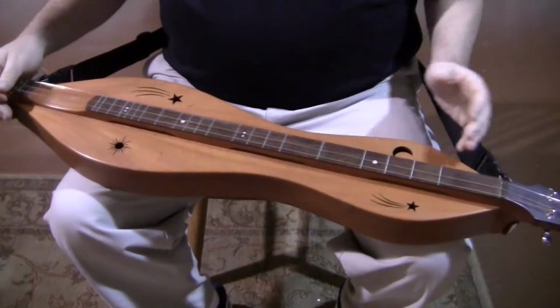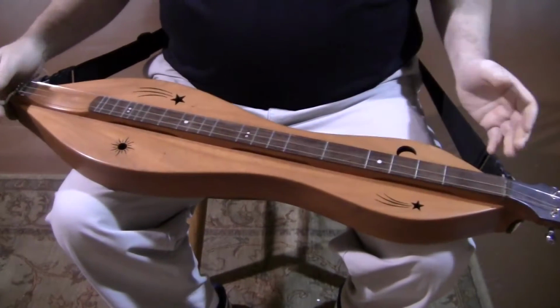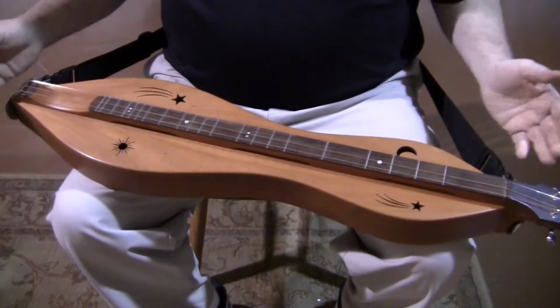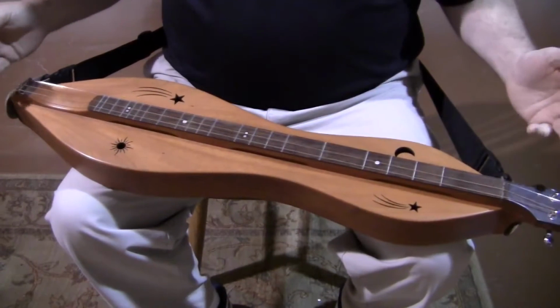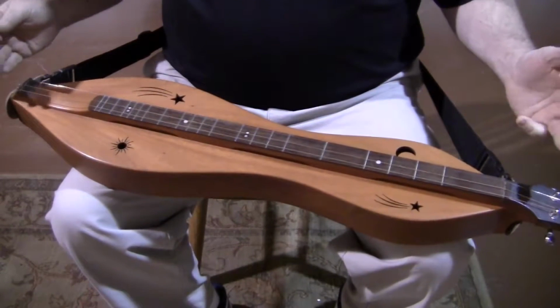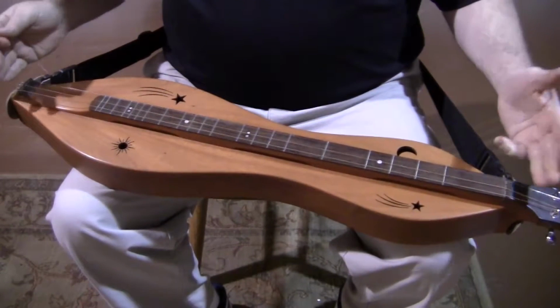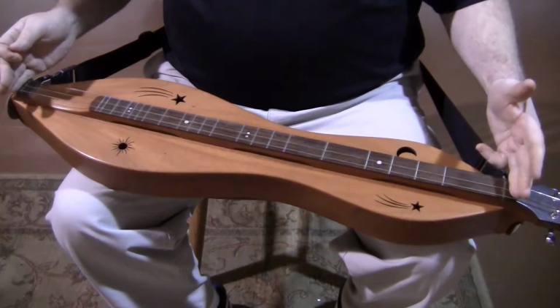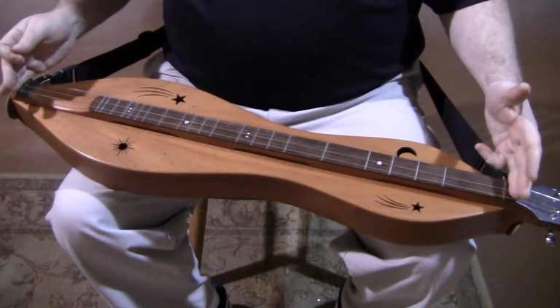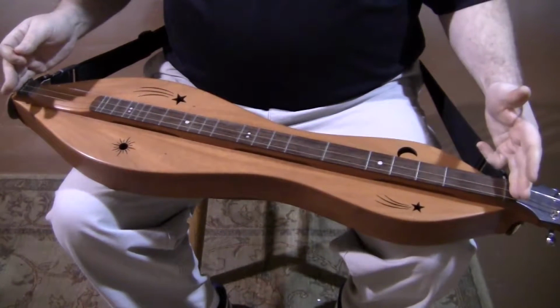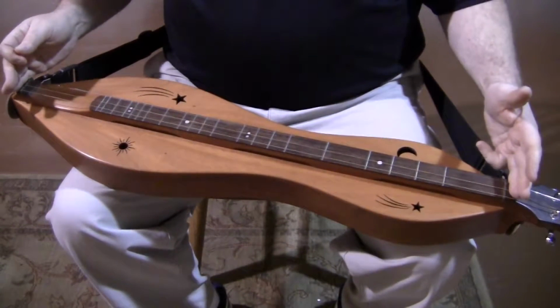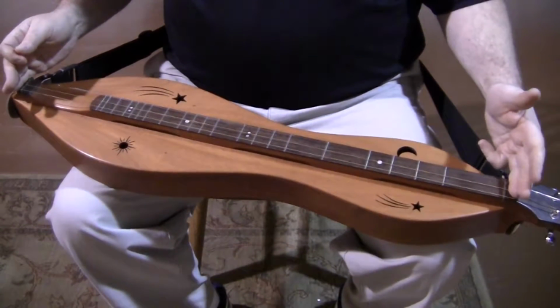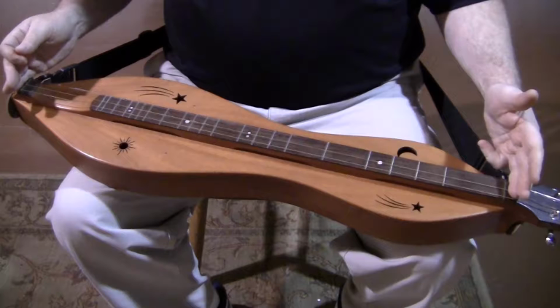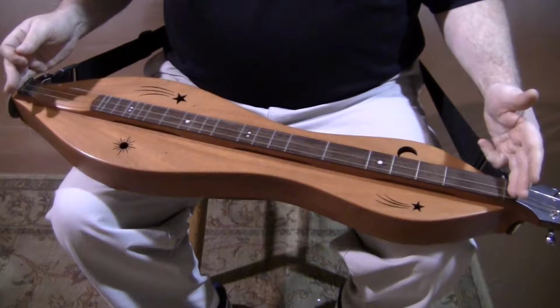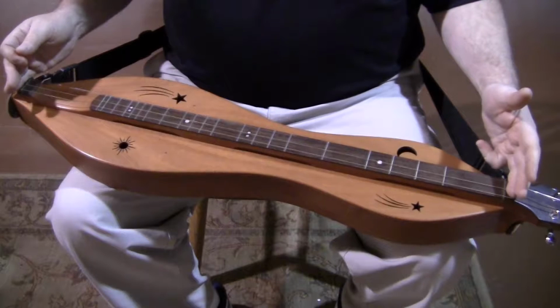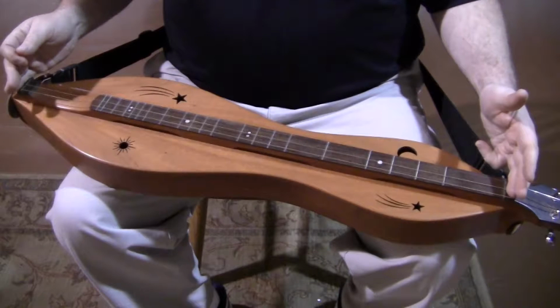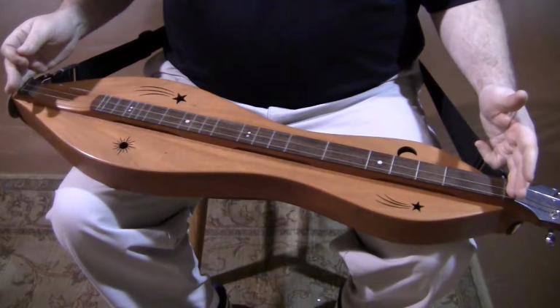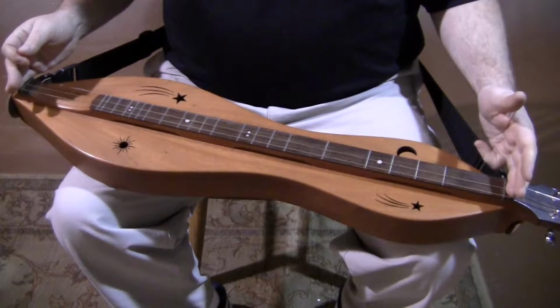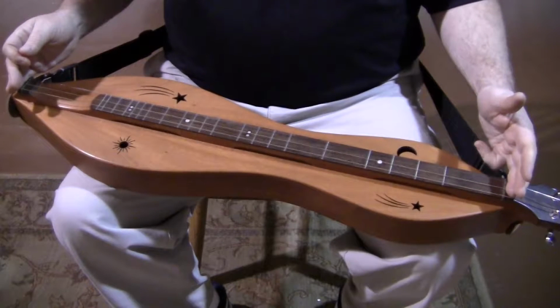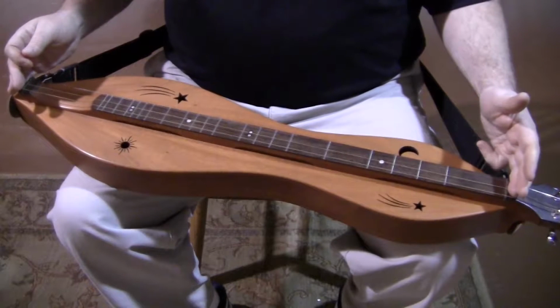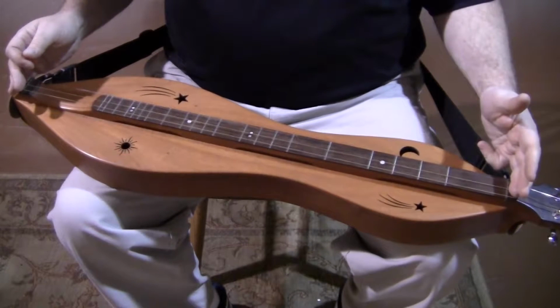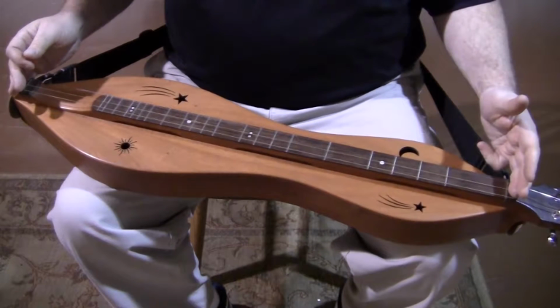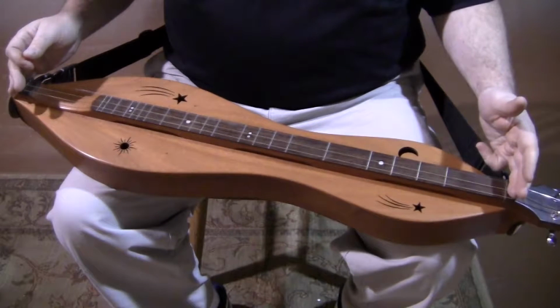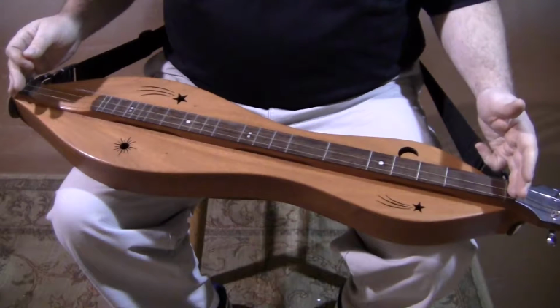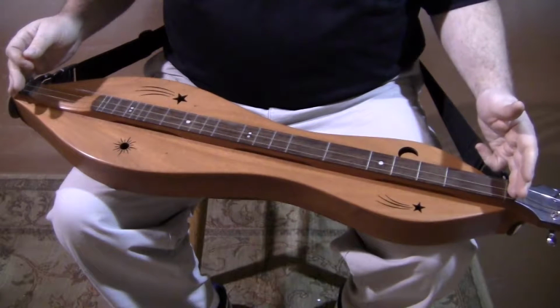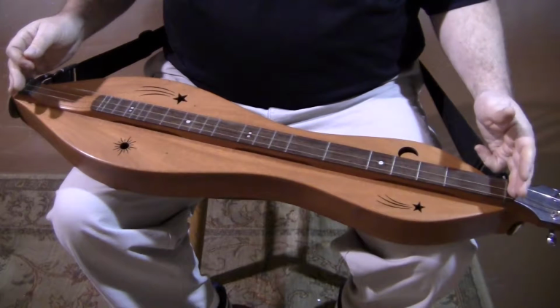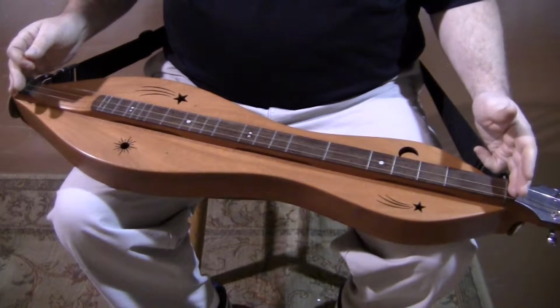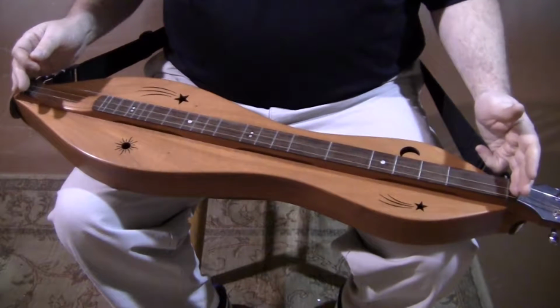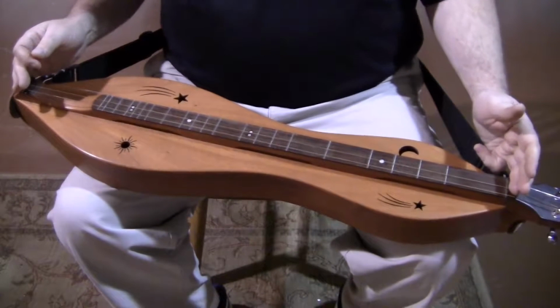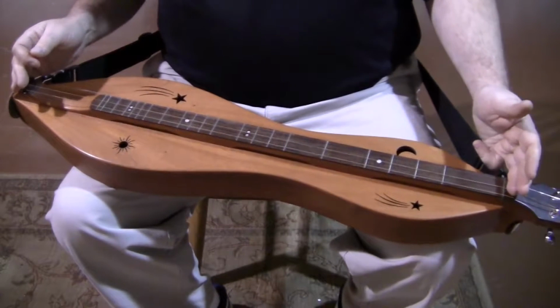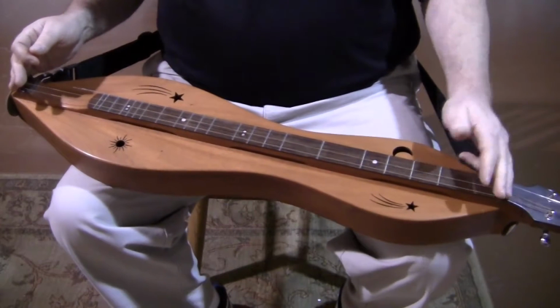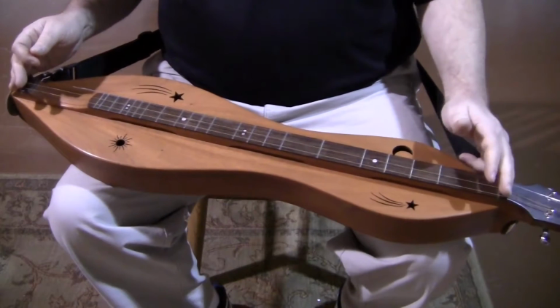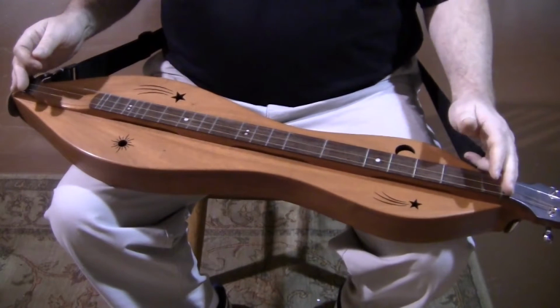This instrument has a 29-inch scale, which is perfect for a baritone dulcimer. I wouldn't want it any longer, I wouldn't want it any shorter.